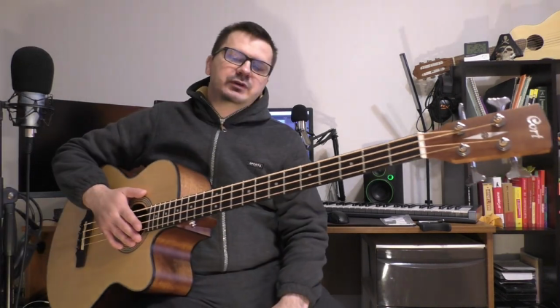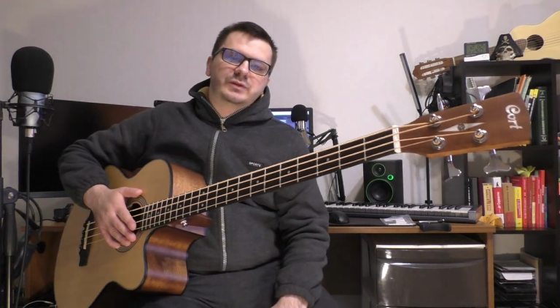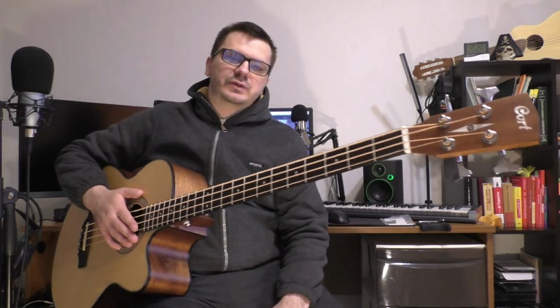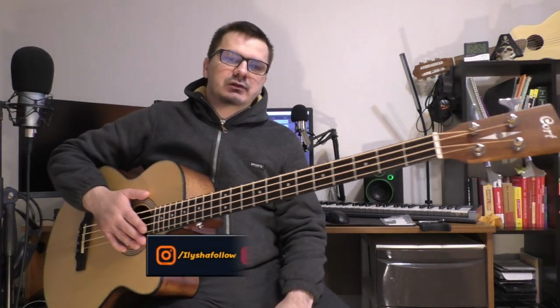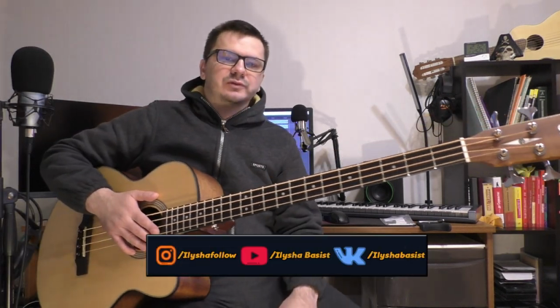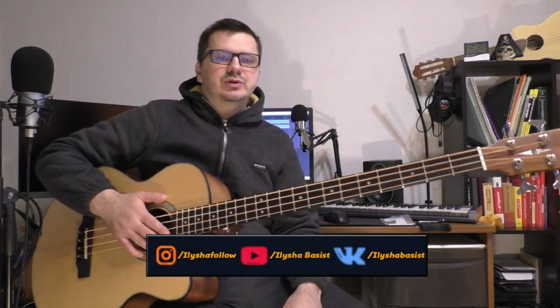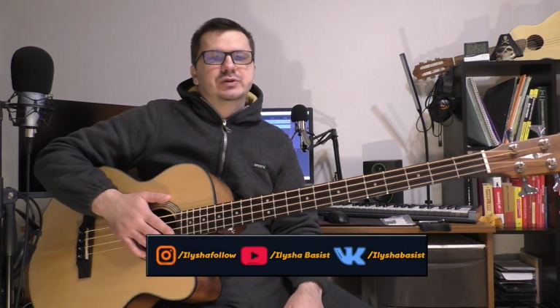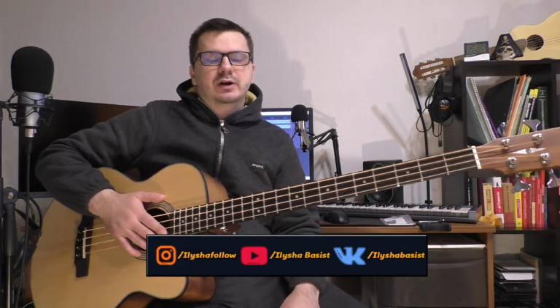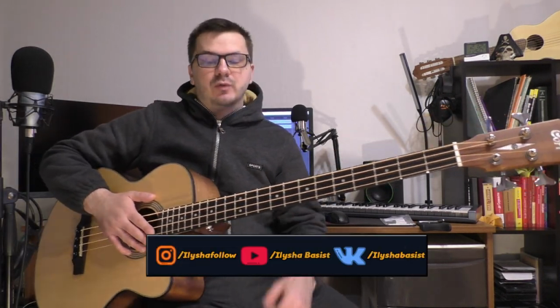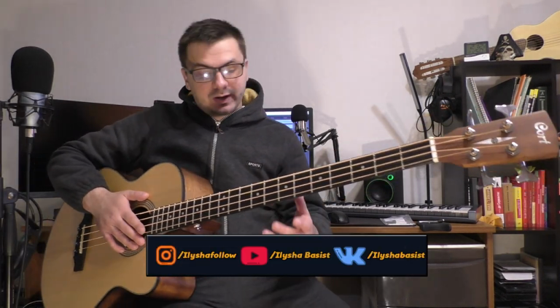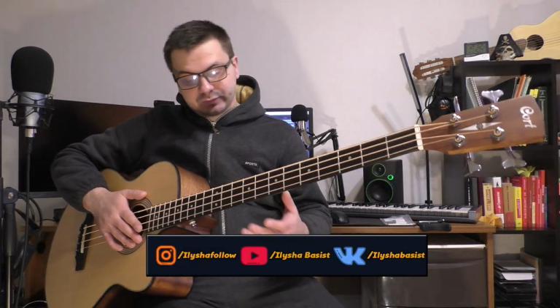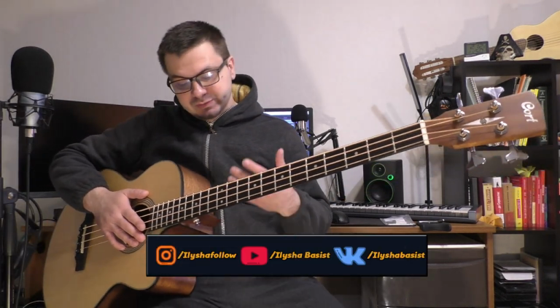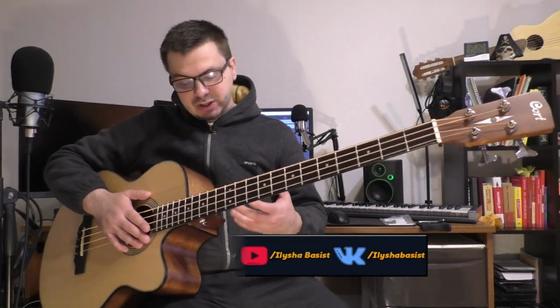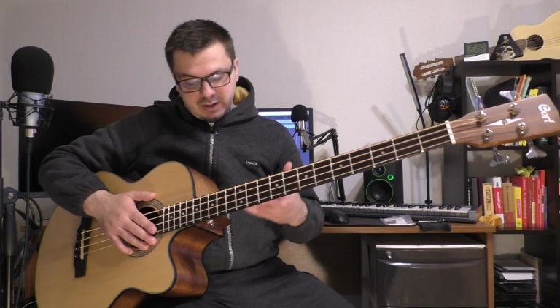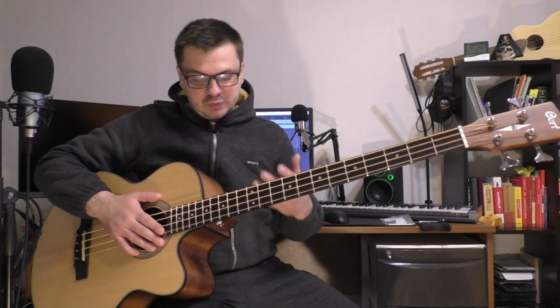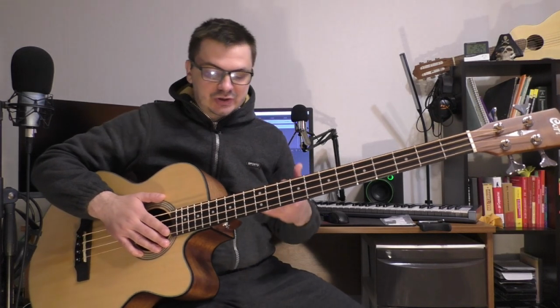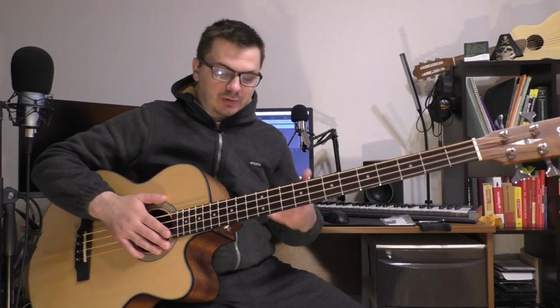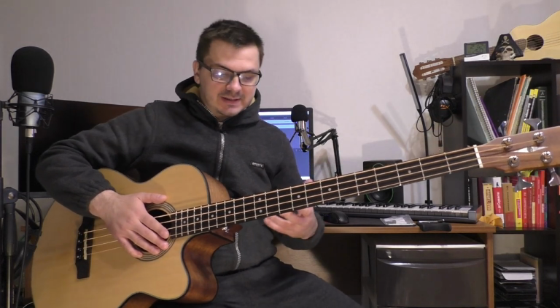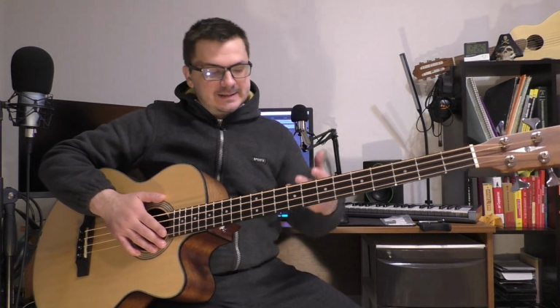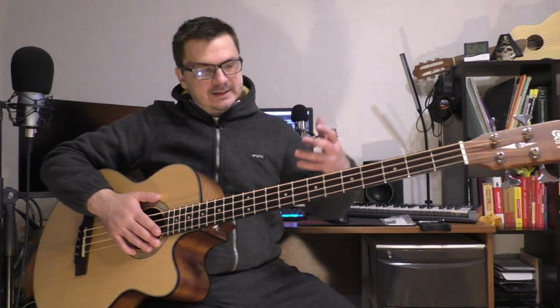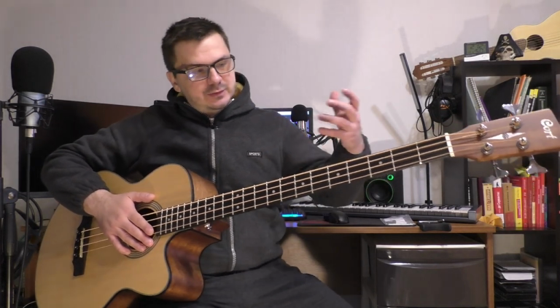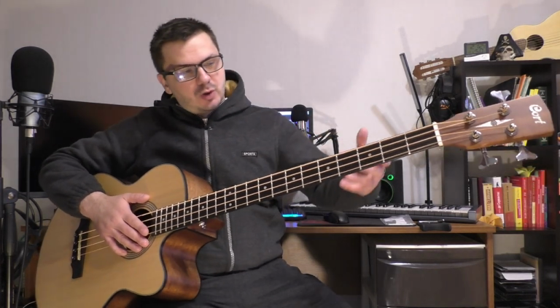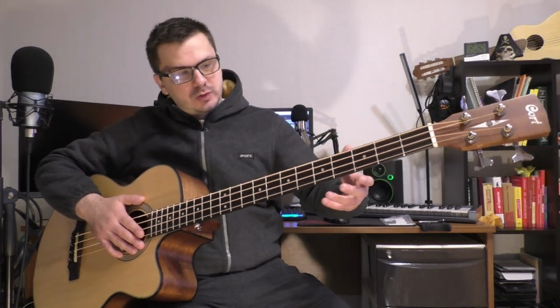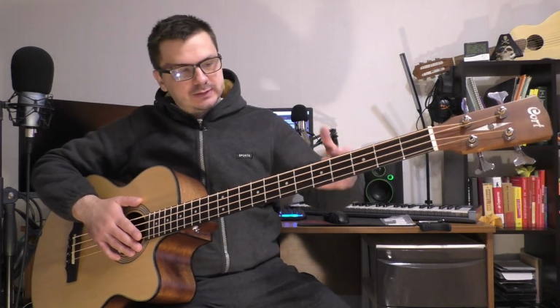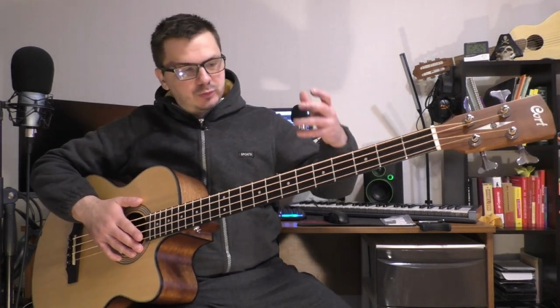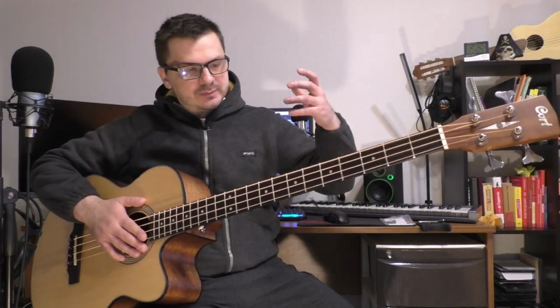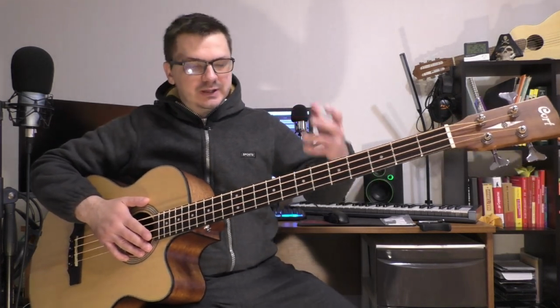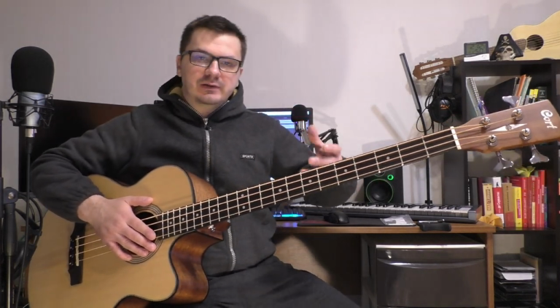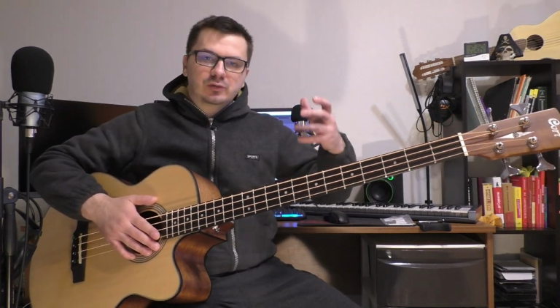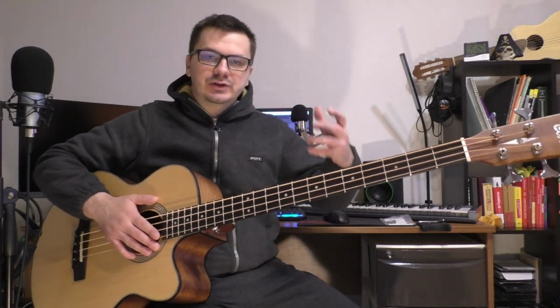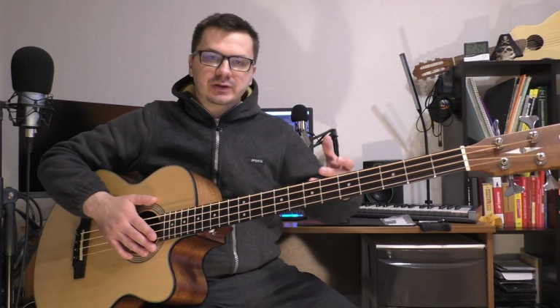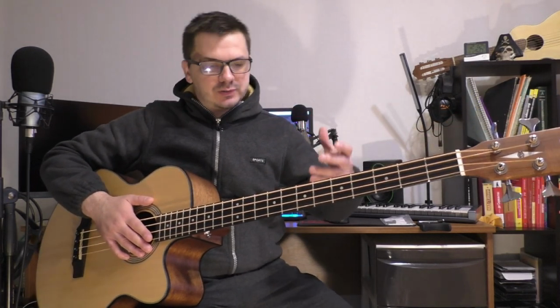Hello everyone, my name is Ilya and in this video, dear friends, I want to show you a beautiful acoustic bass from Cort. This is my first acoustic bass.